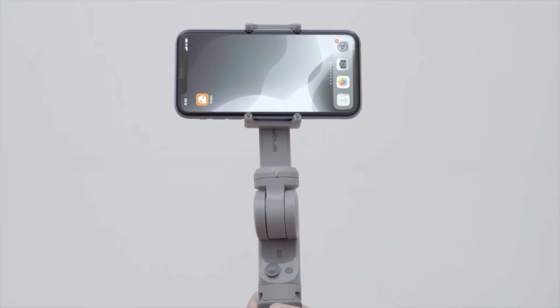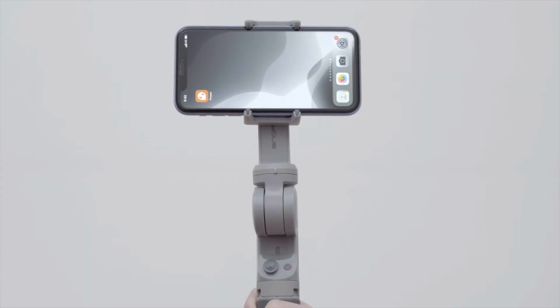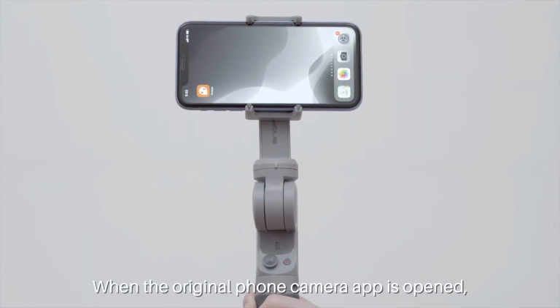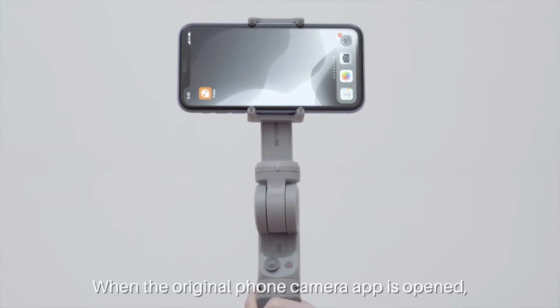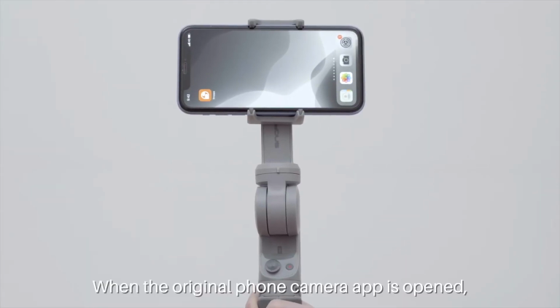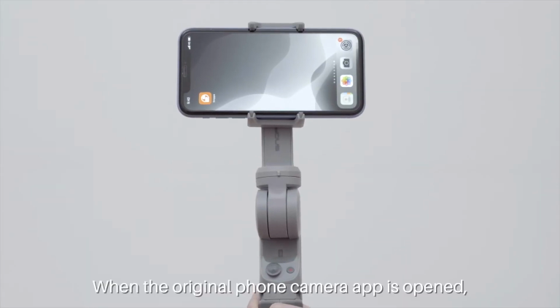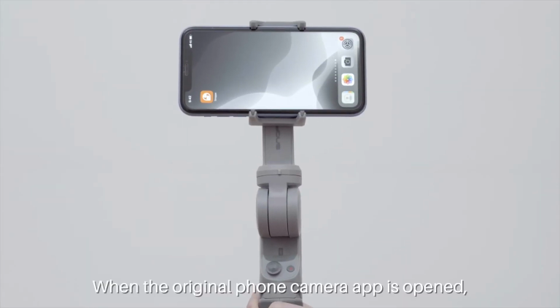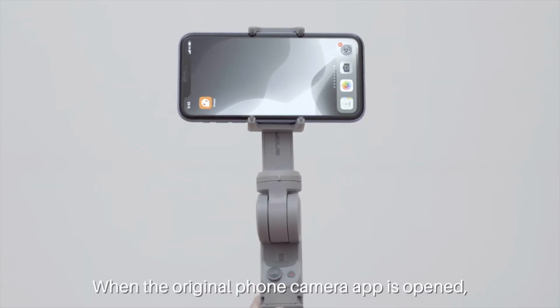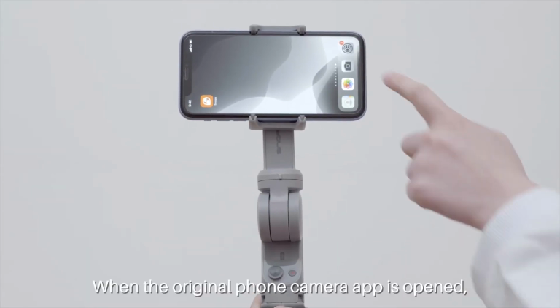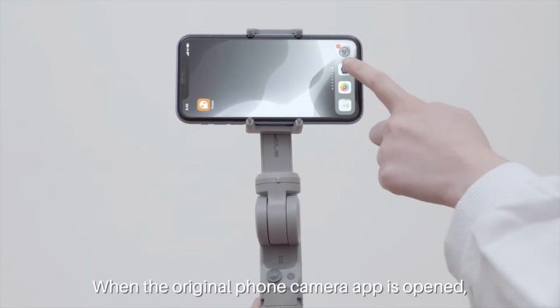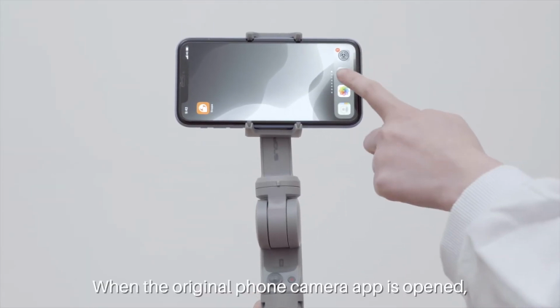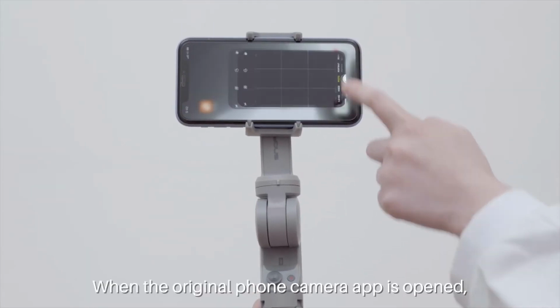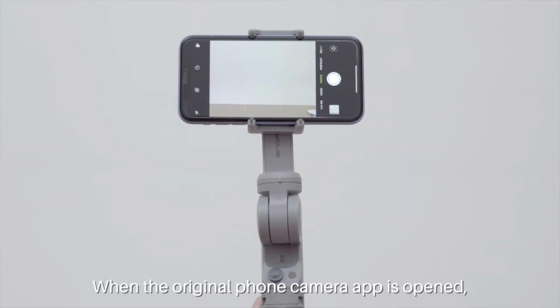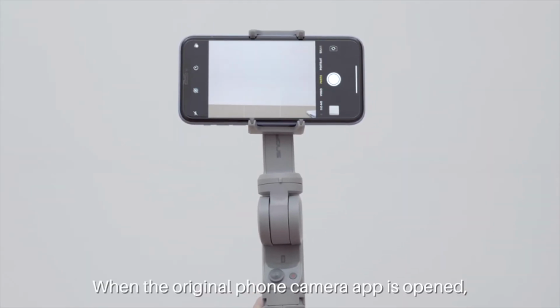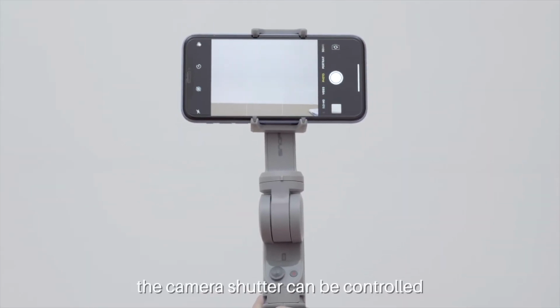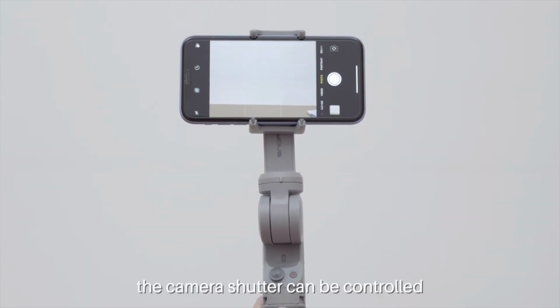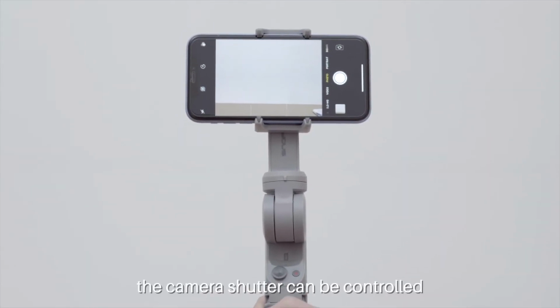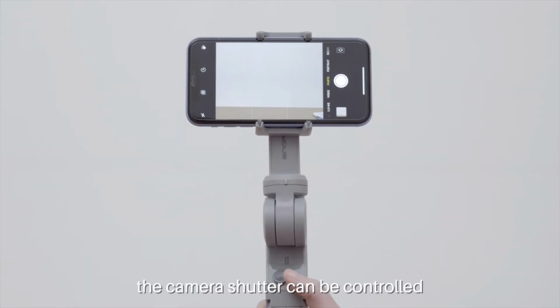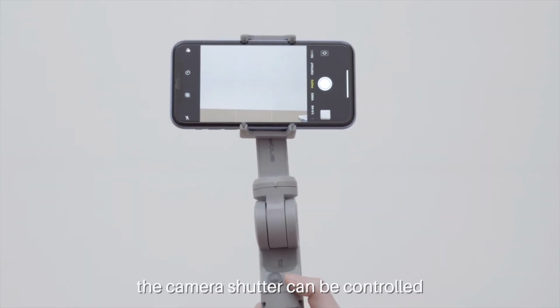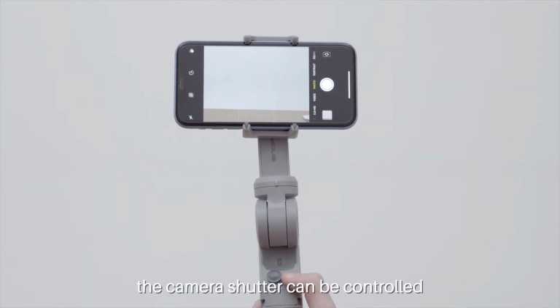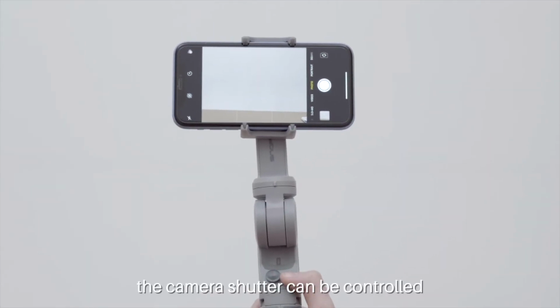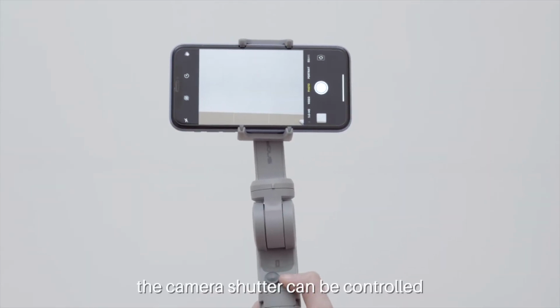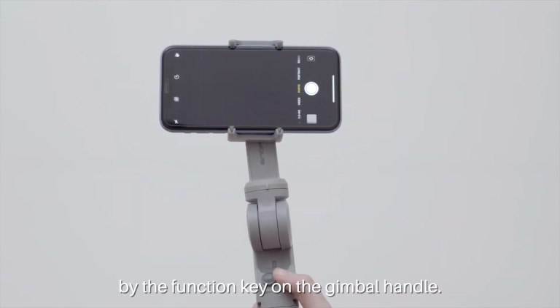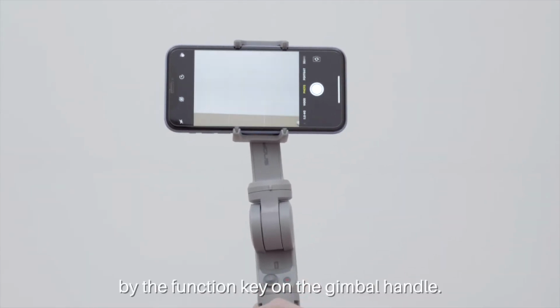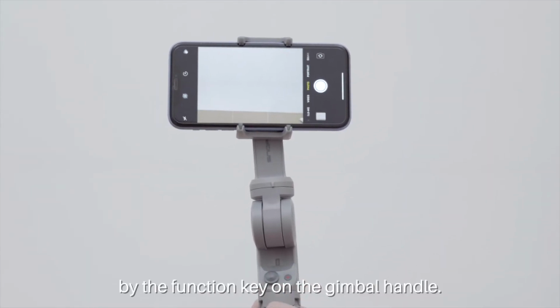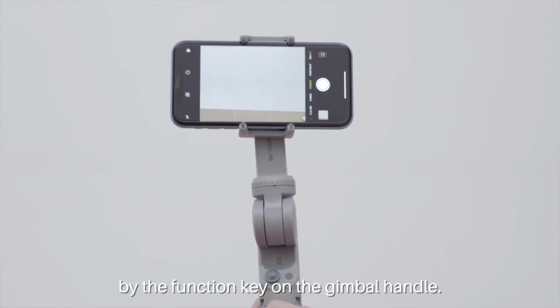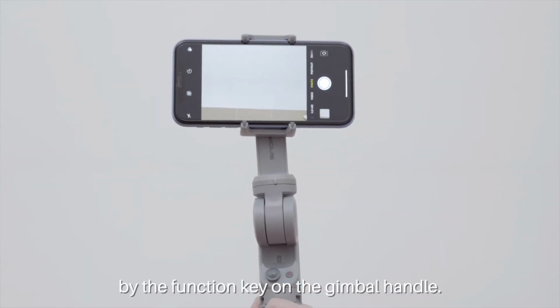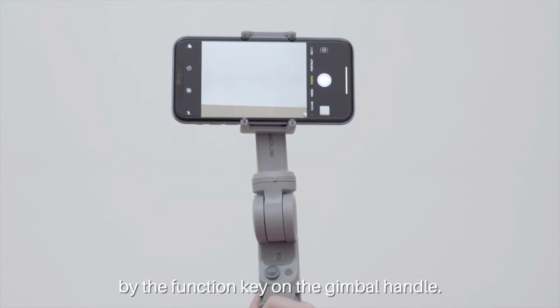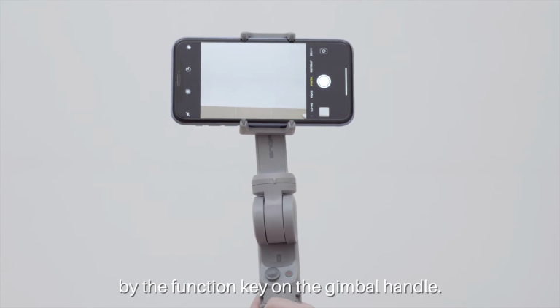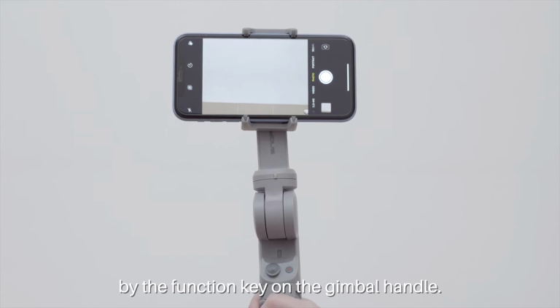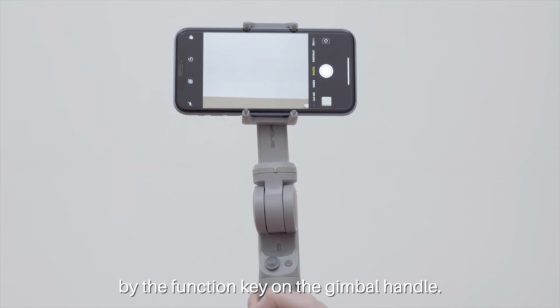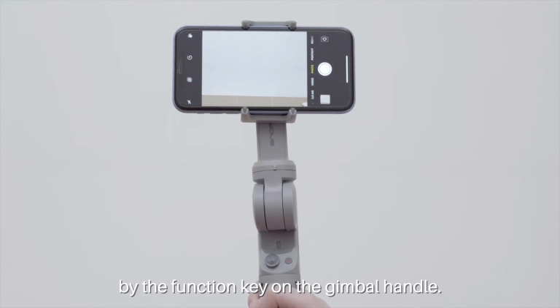When the original phone camera app is opened, the camera shutter can be controlled by the function key on the gimbal handle.